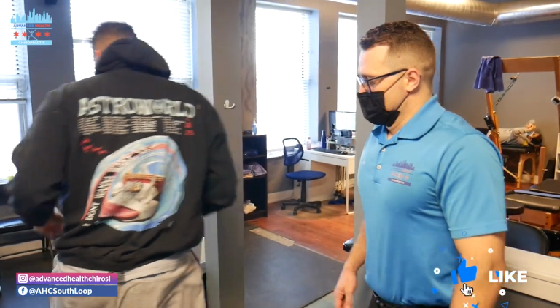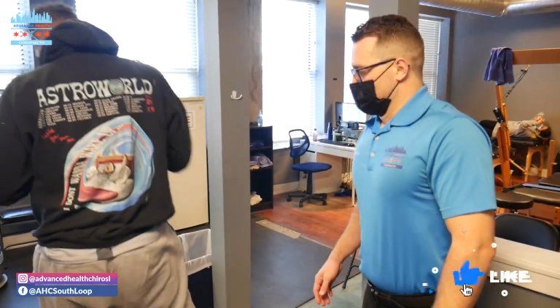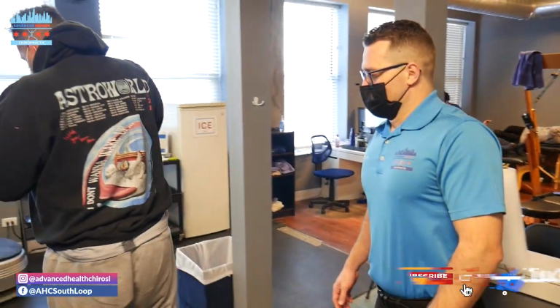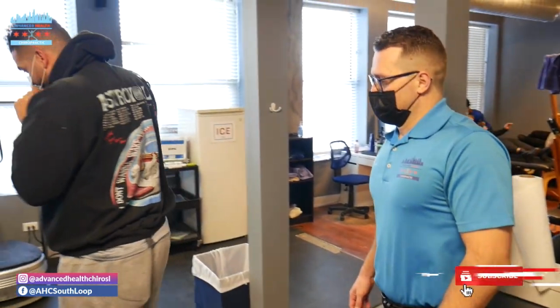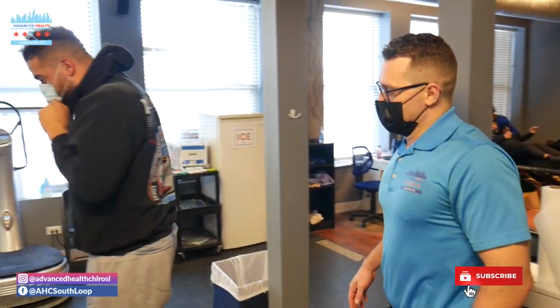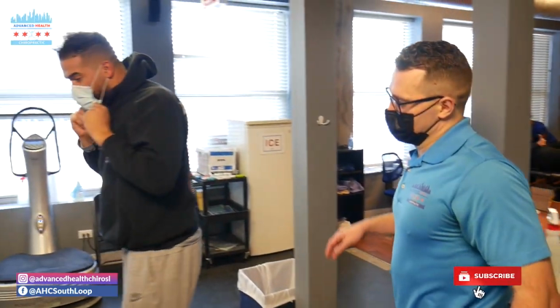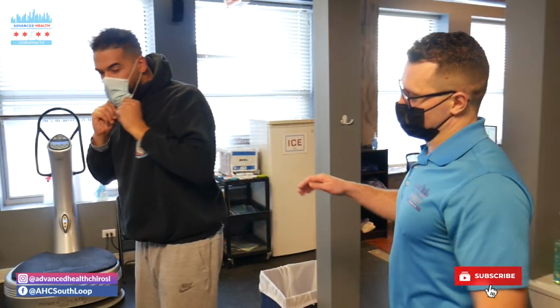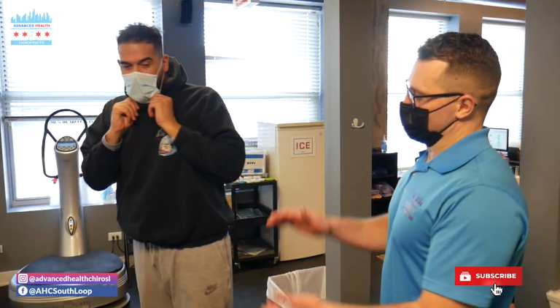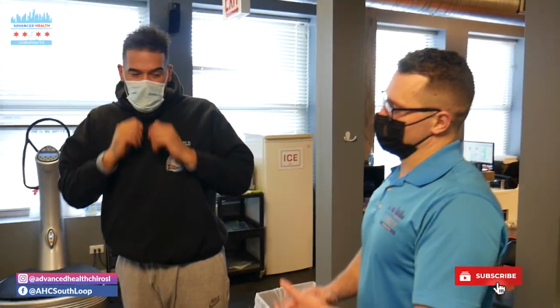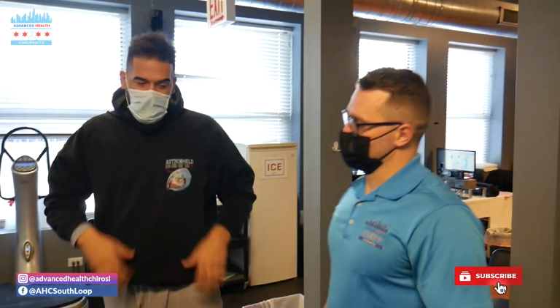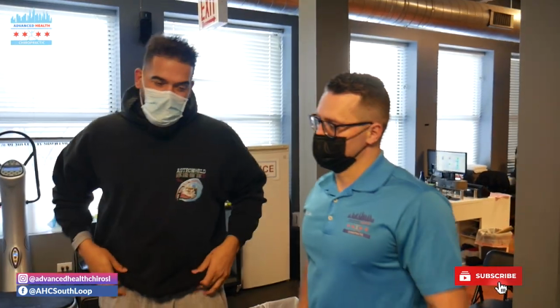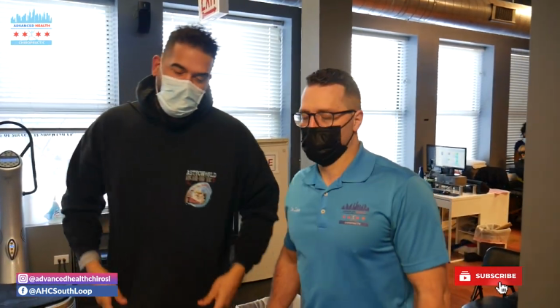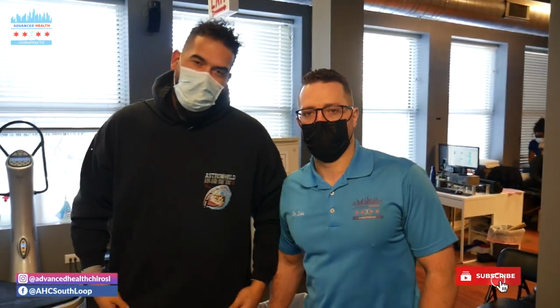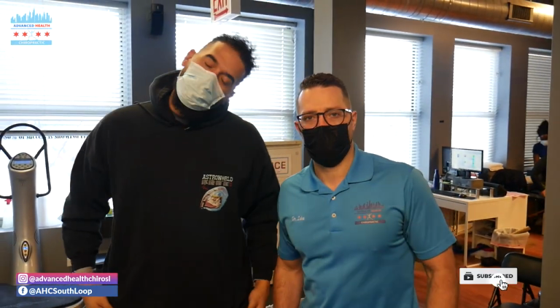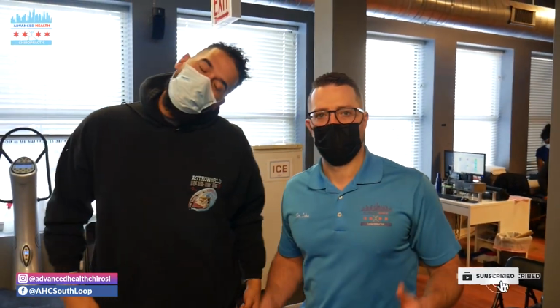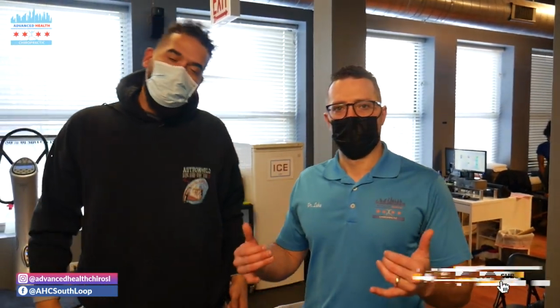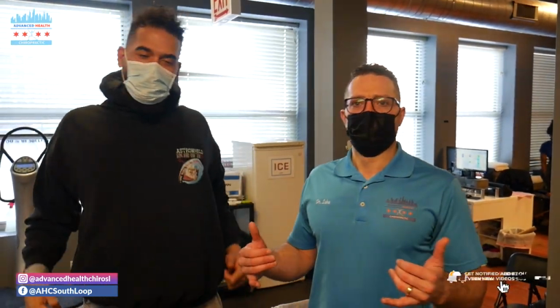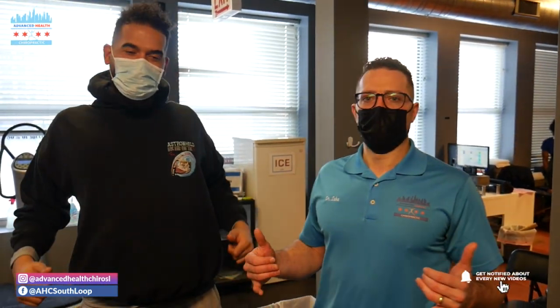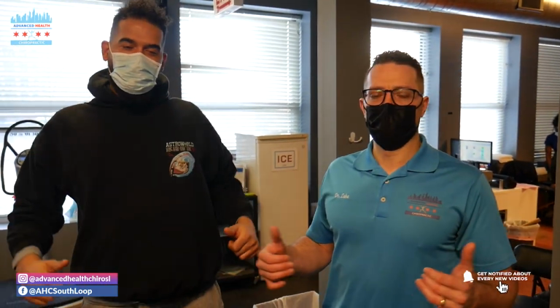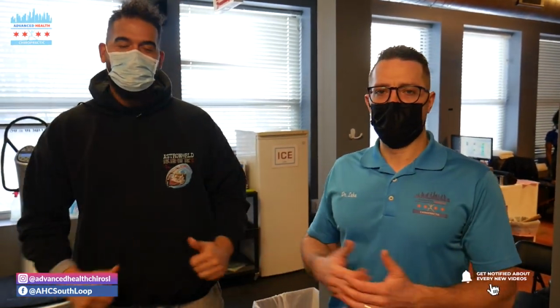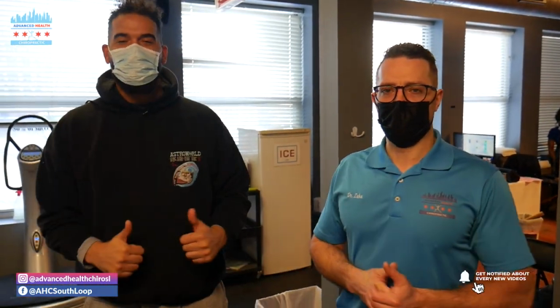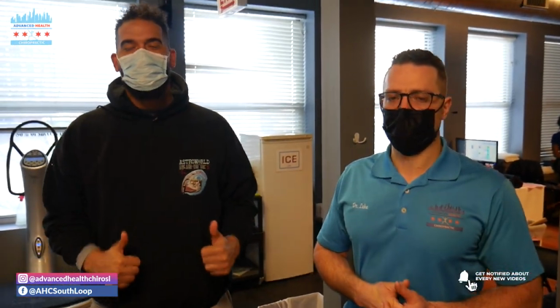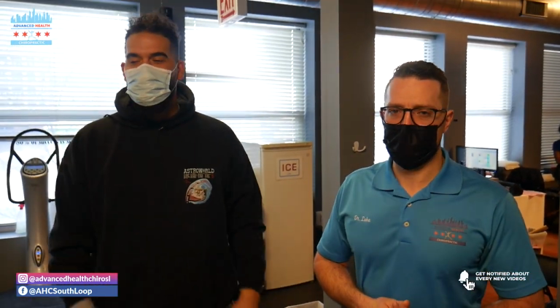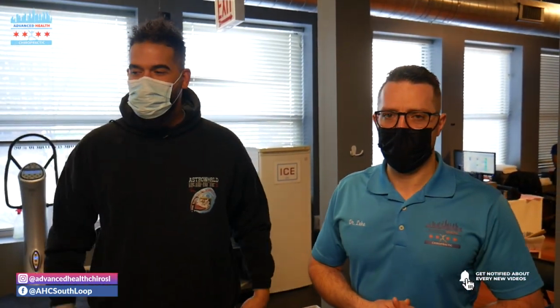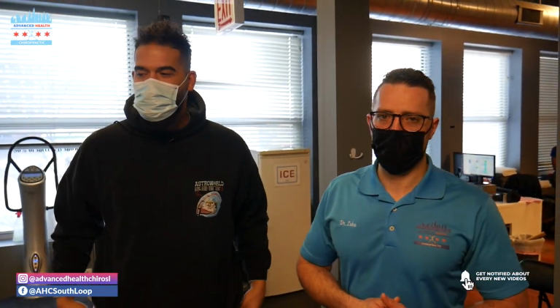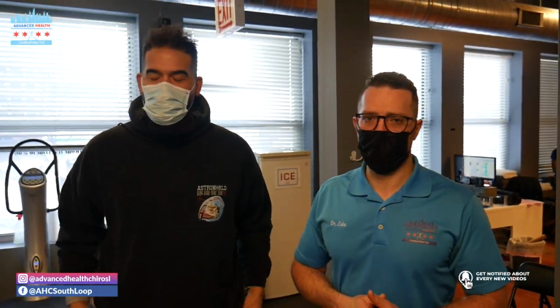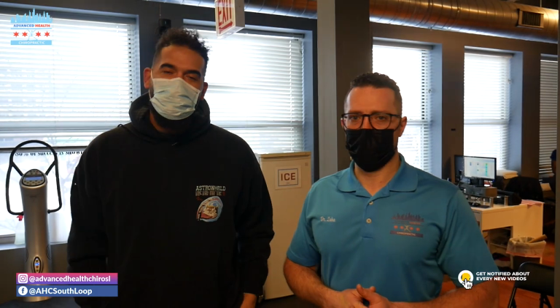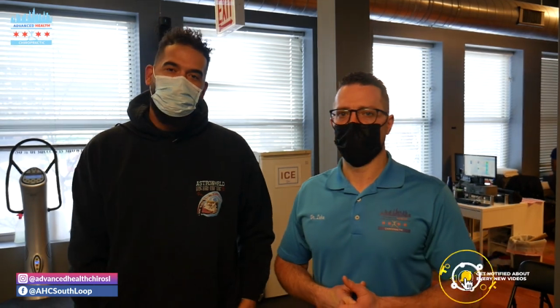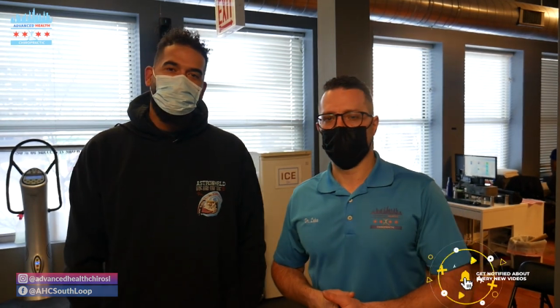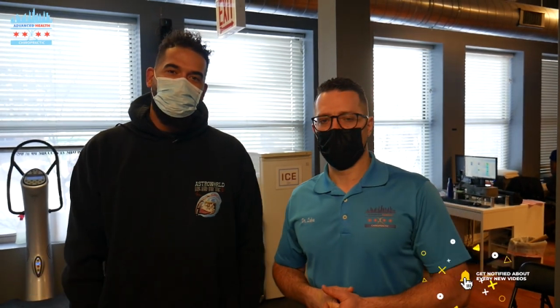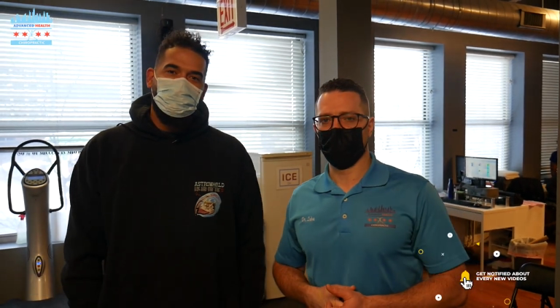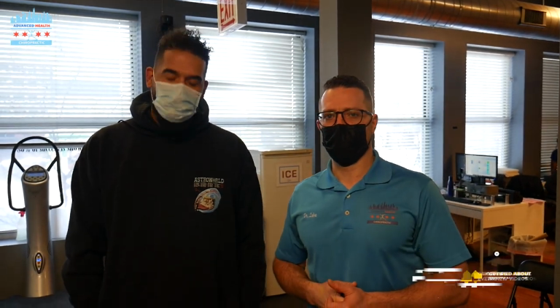All righty guys, that's Jonah's adjustment. Make sure you like, subscribe, and follow the page. We'll see you in the next video.